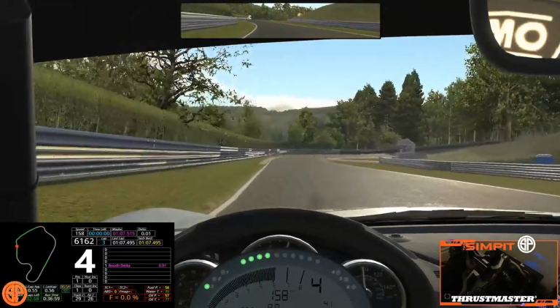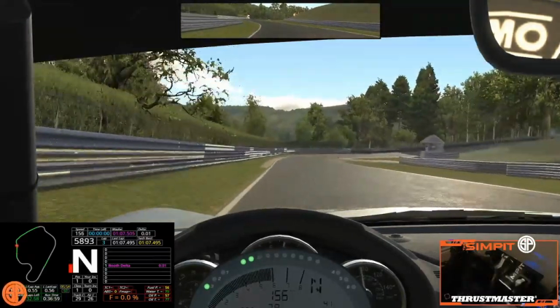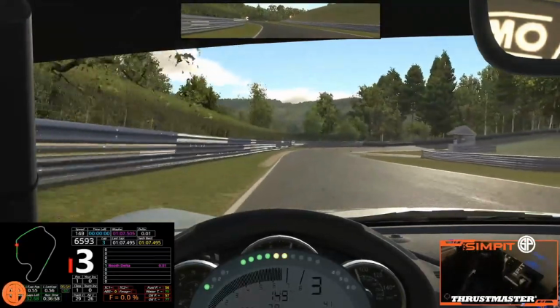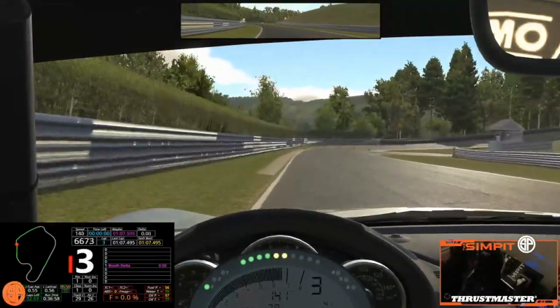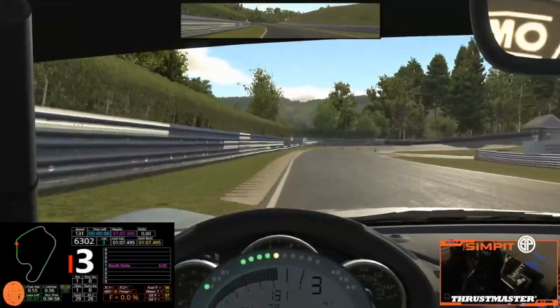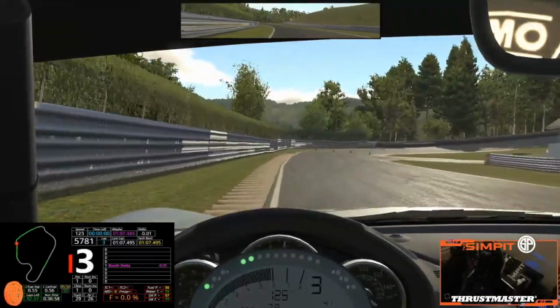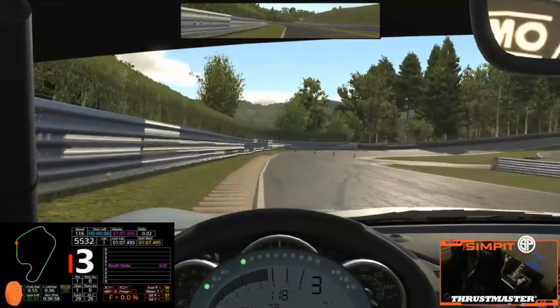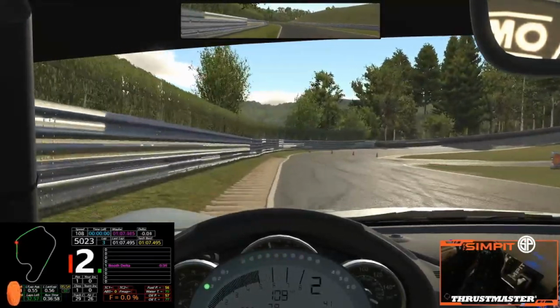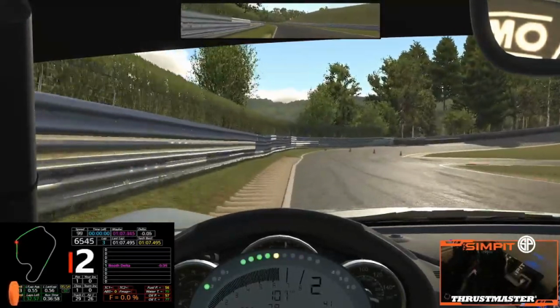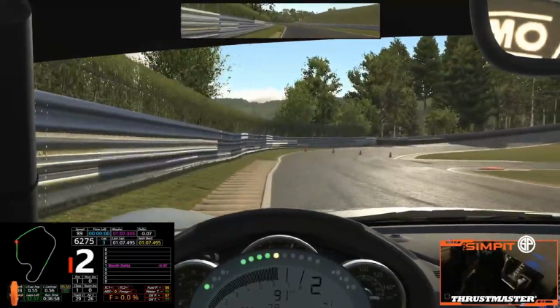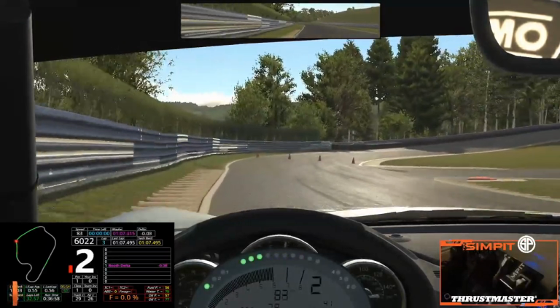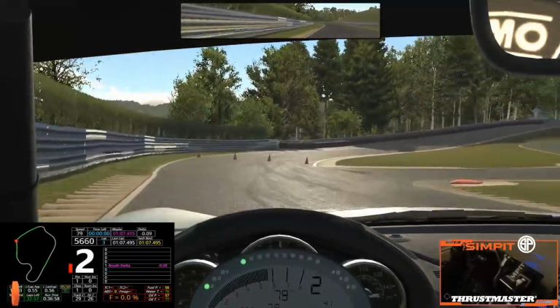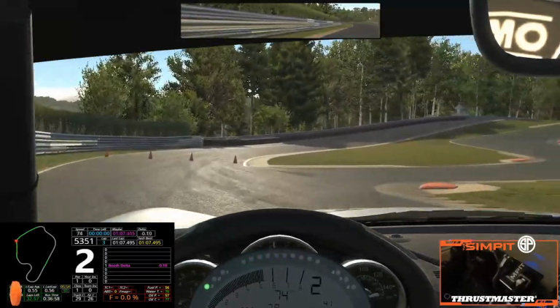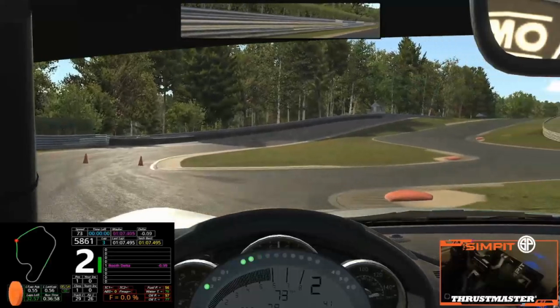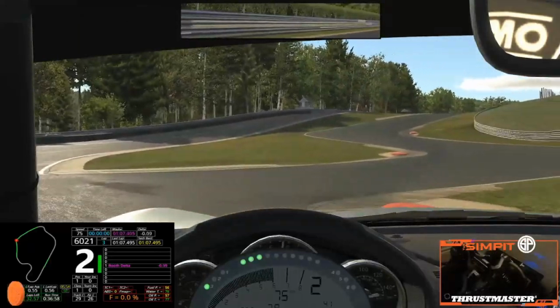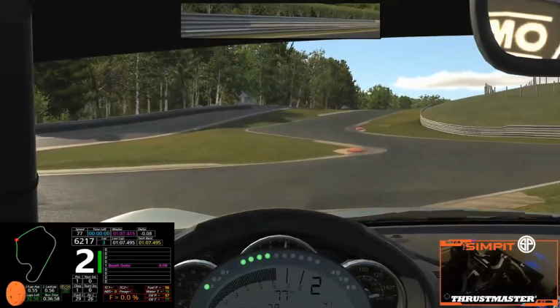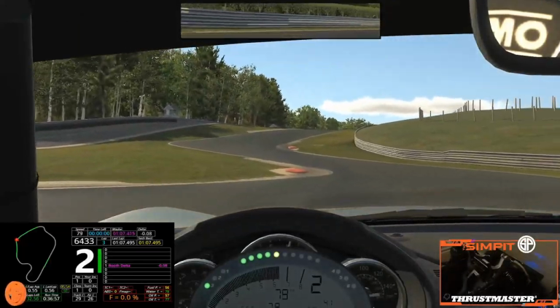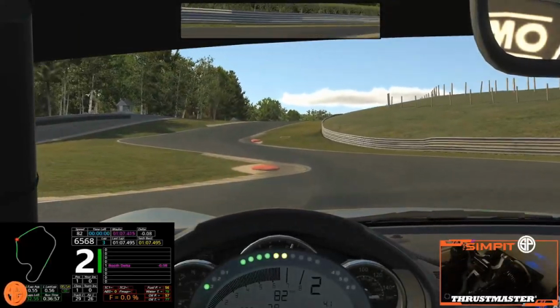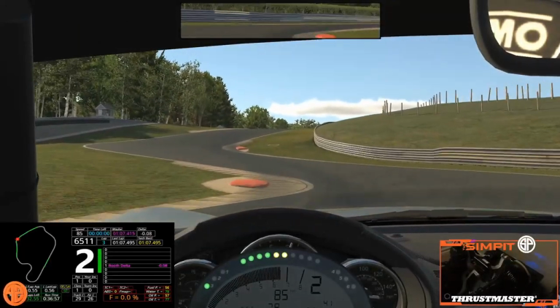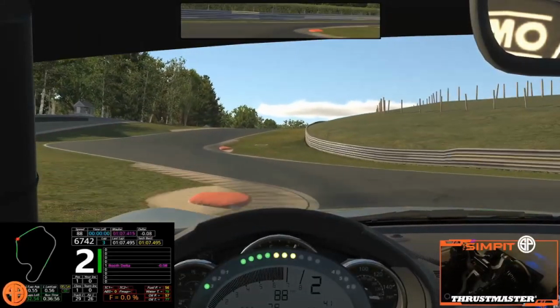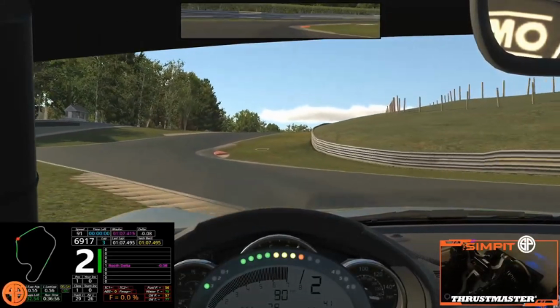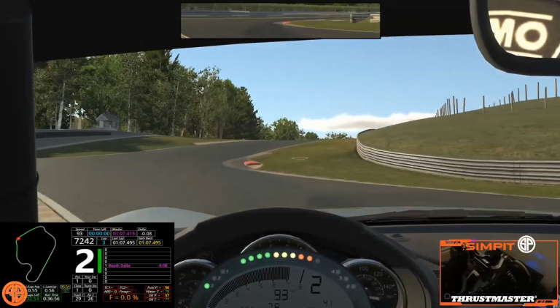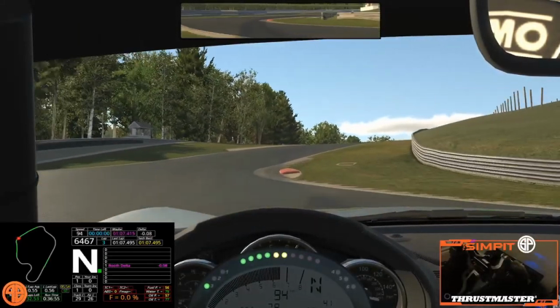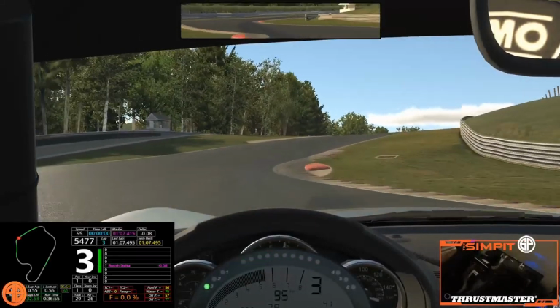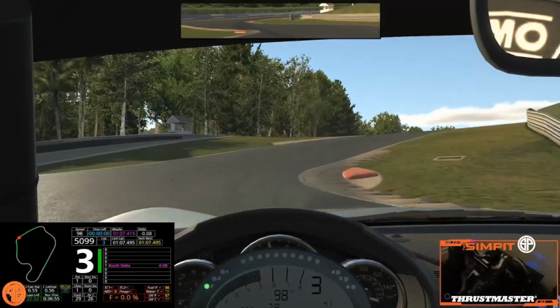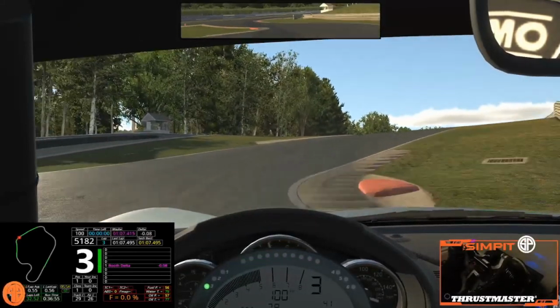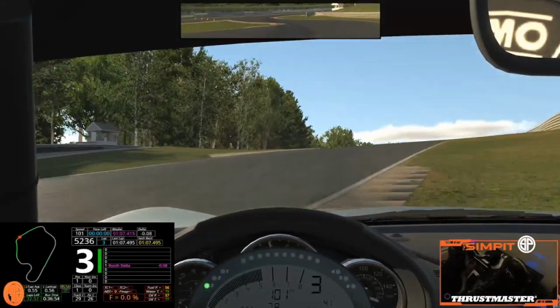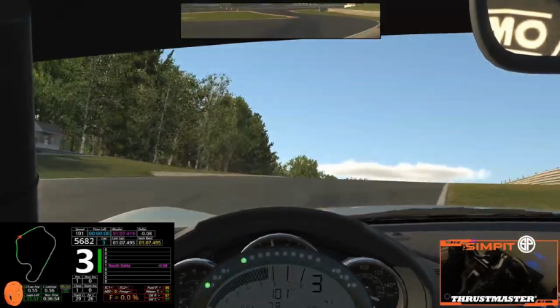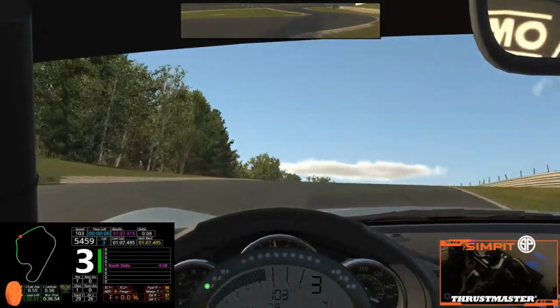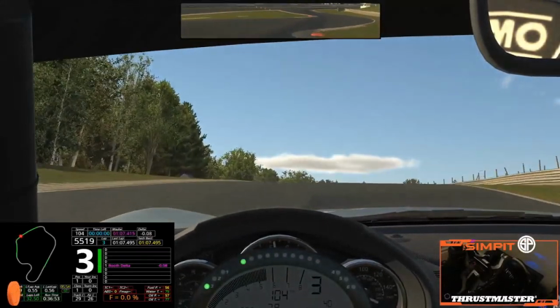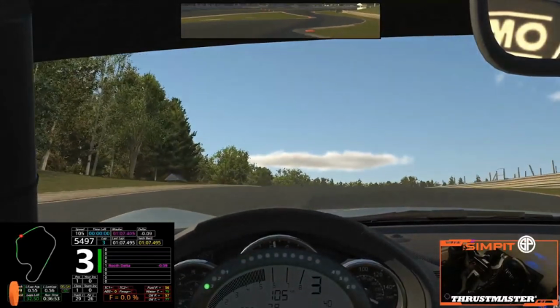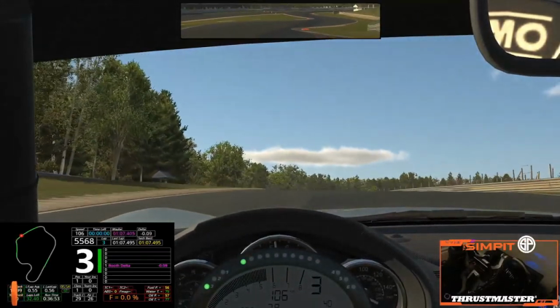Braking at the kink in the white line, 2nd gear turn in, watch the curbs and try to straight-line through and out. No need for curbs on the top of the hill.